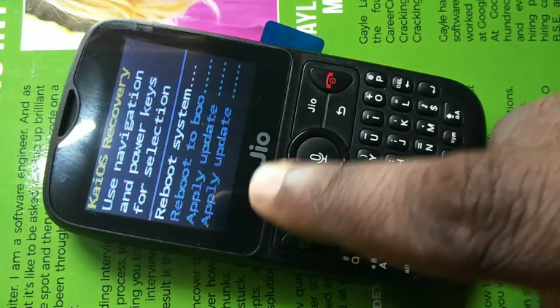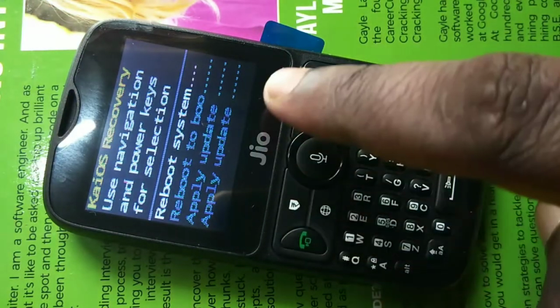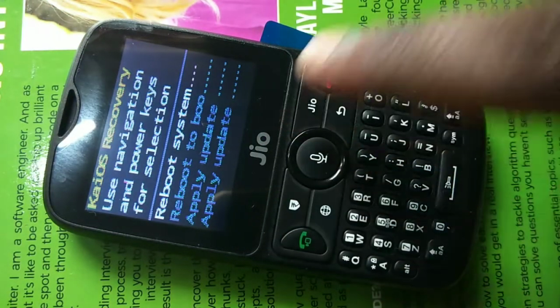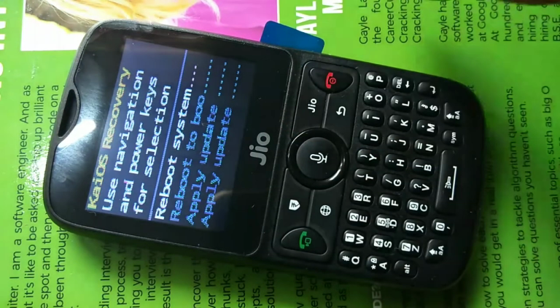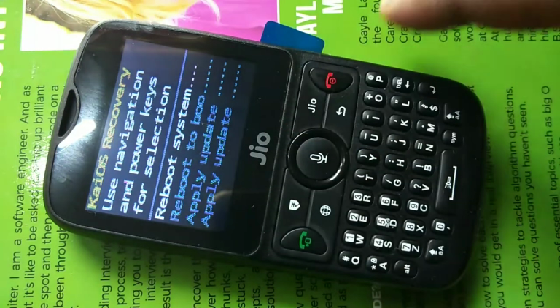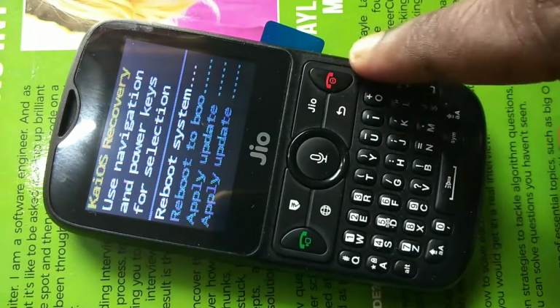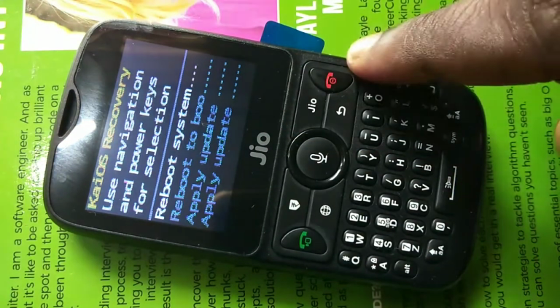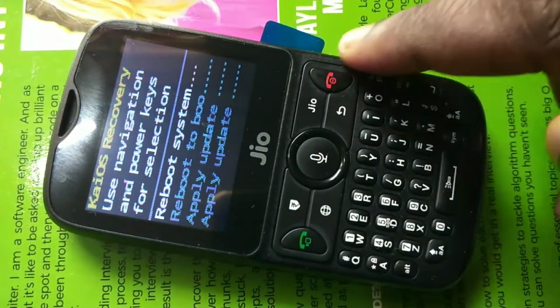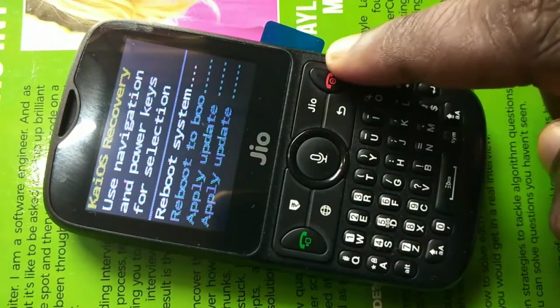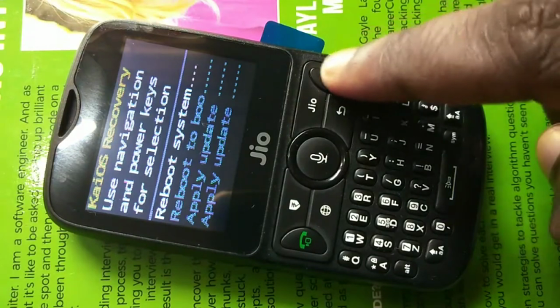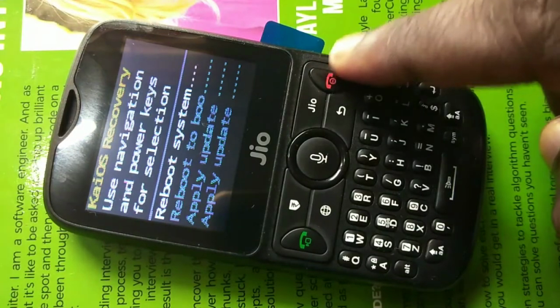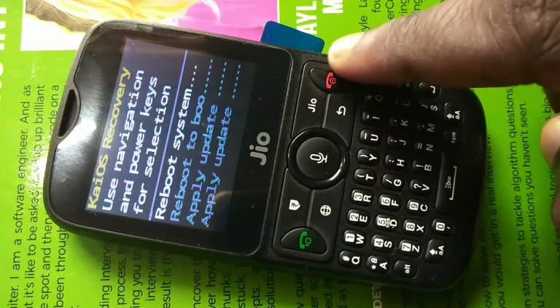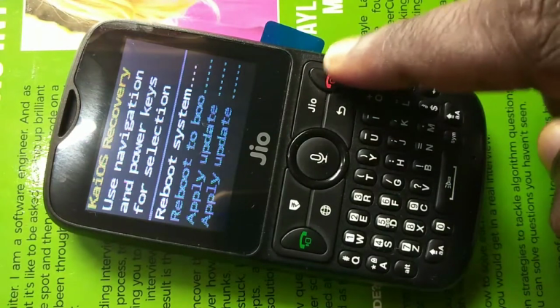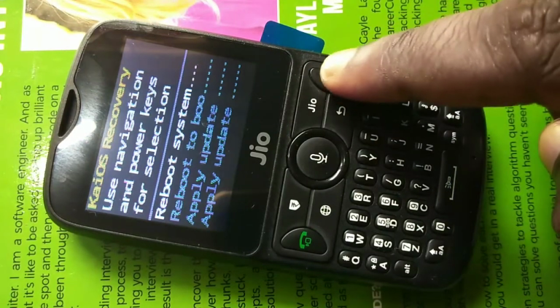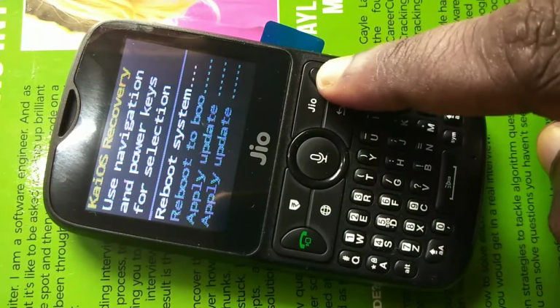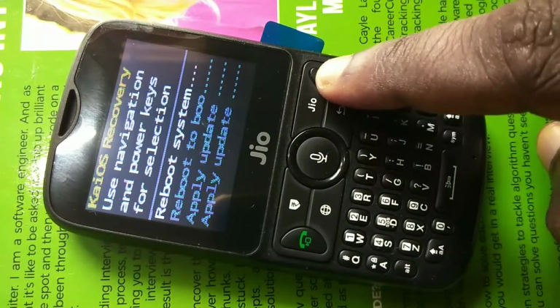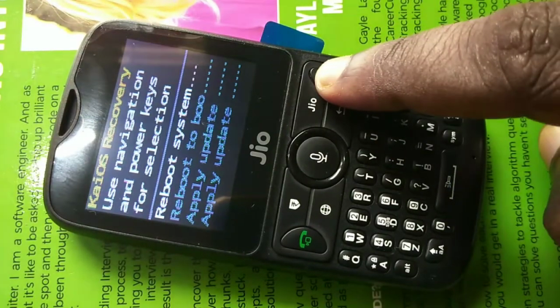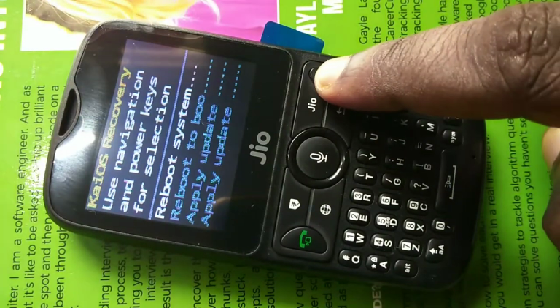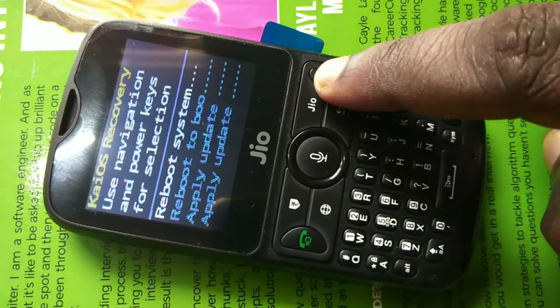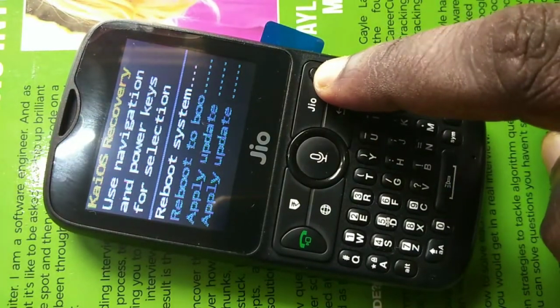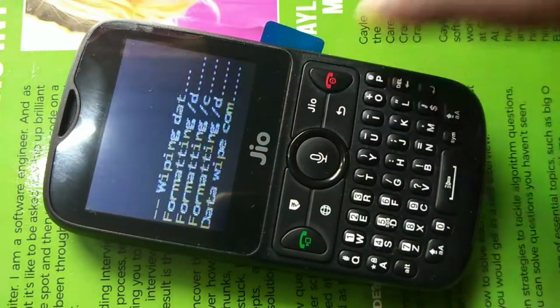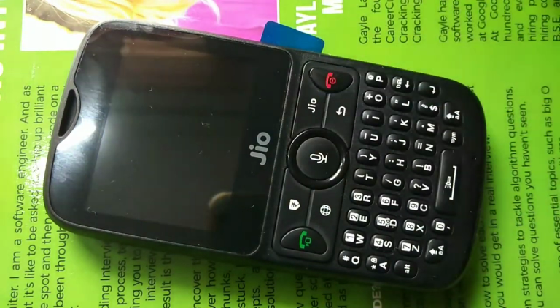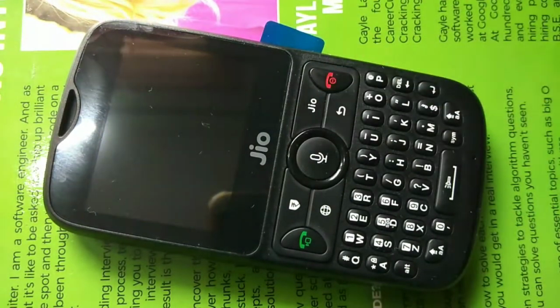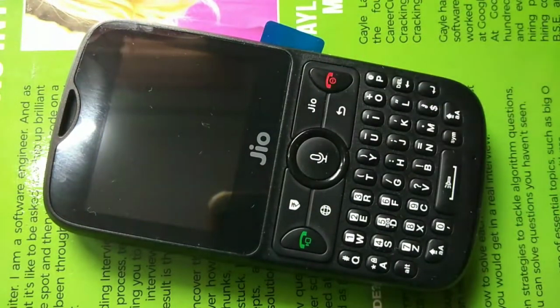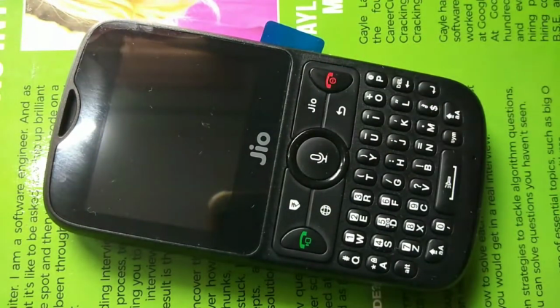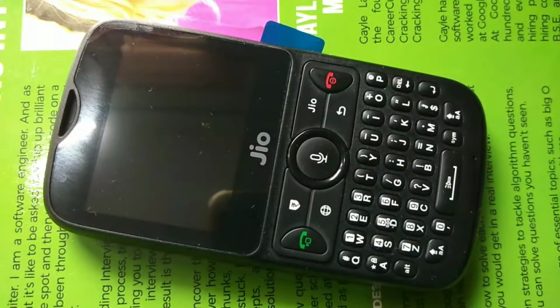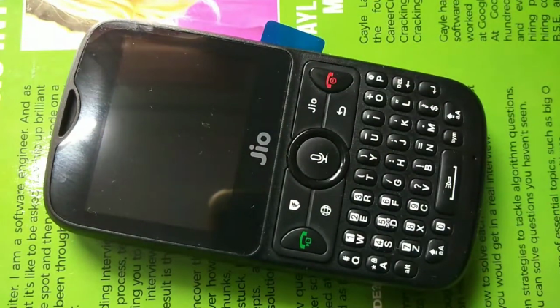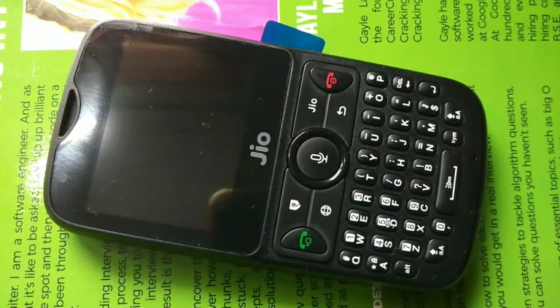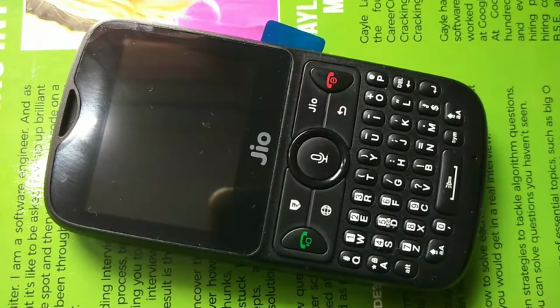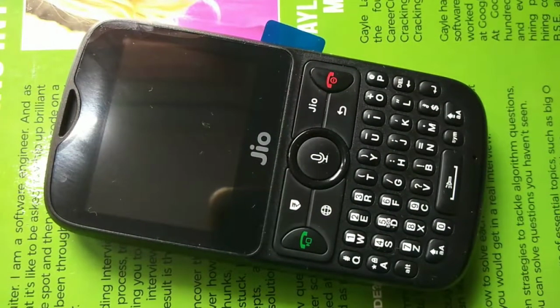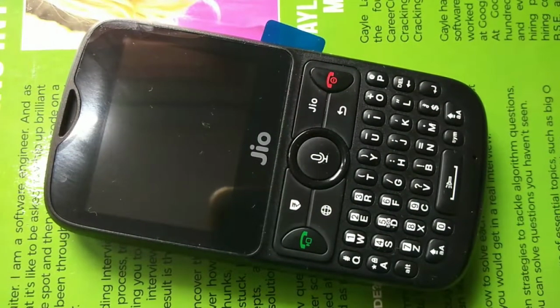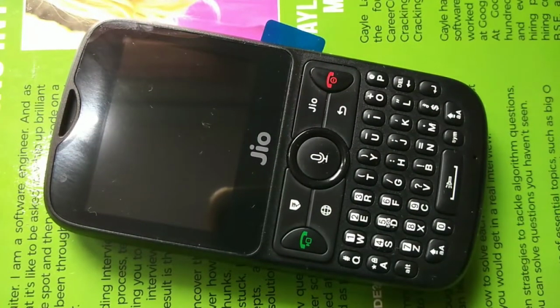Now we can reboot the phone. Select the first option, reboot system, then press the power key. The phone is now rebooting.